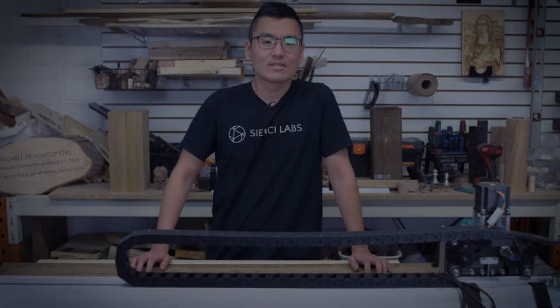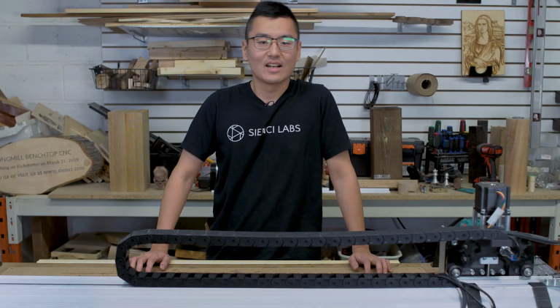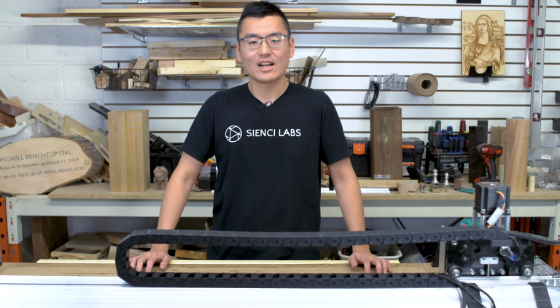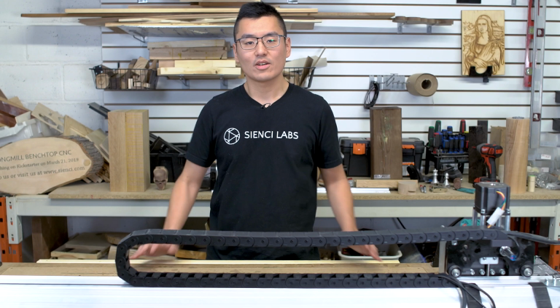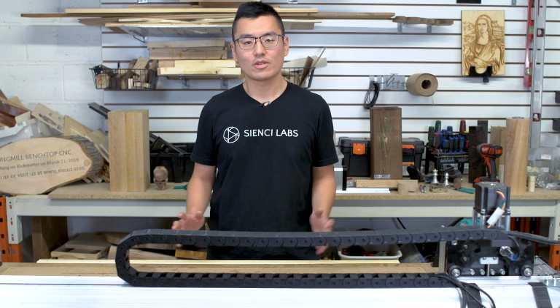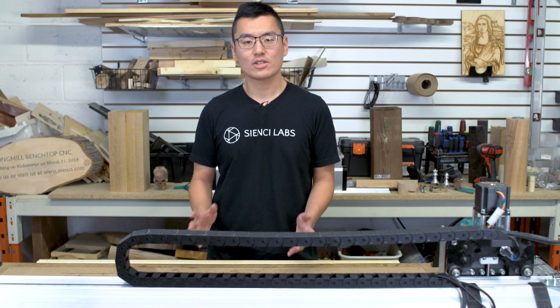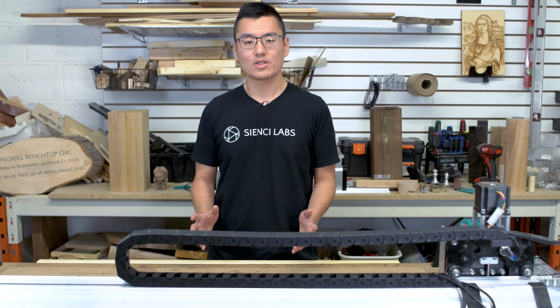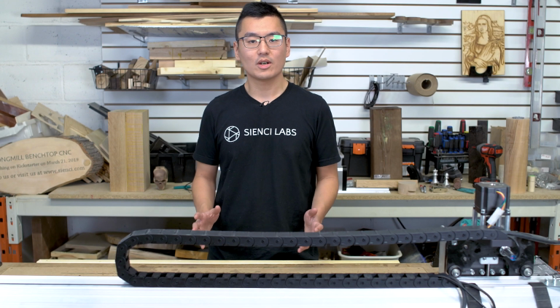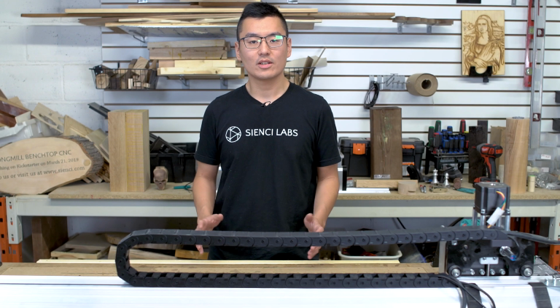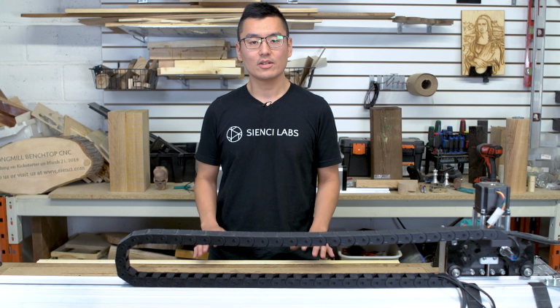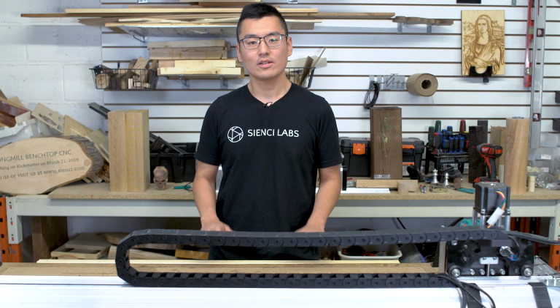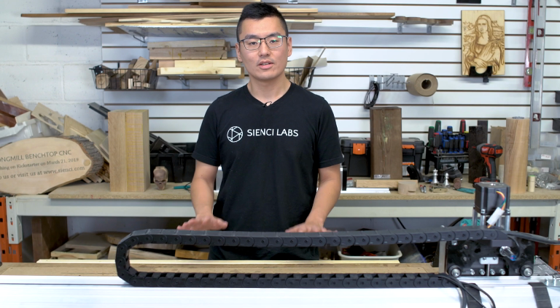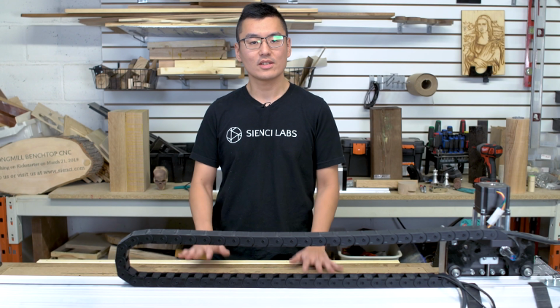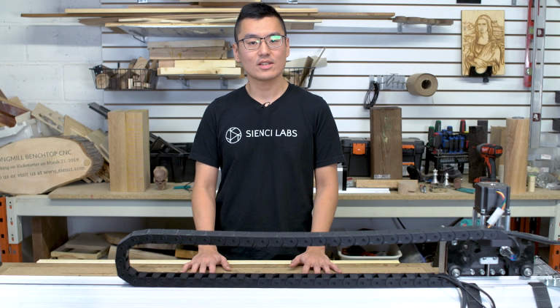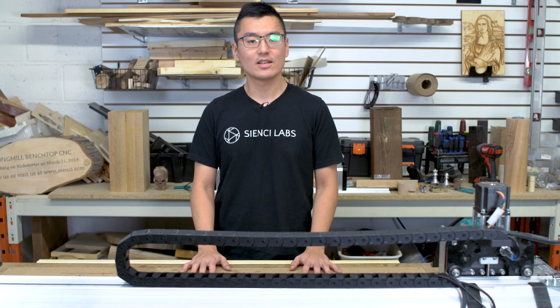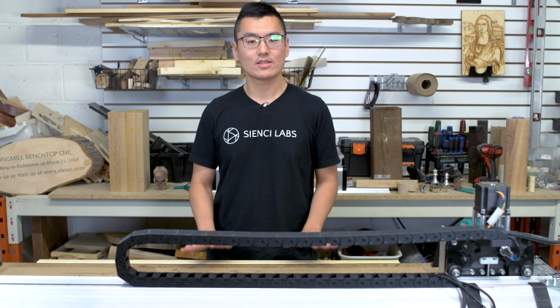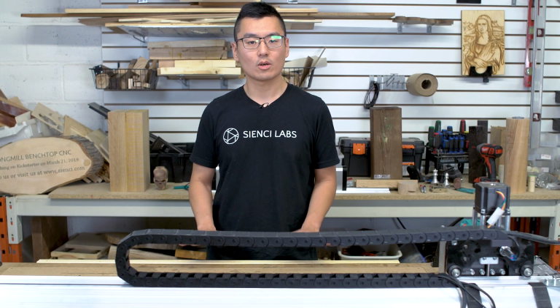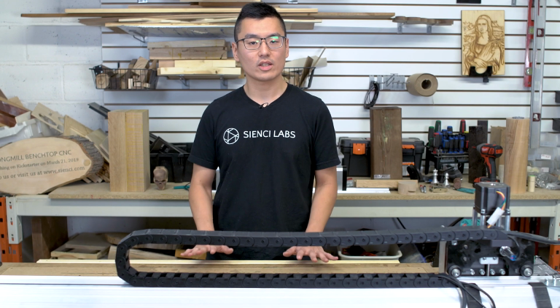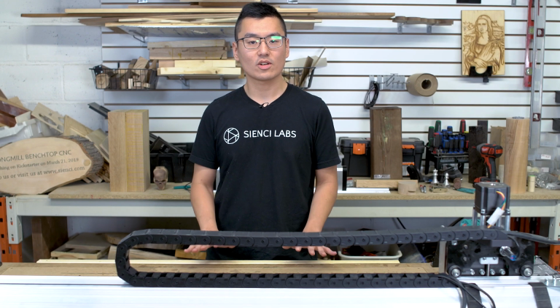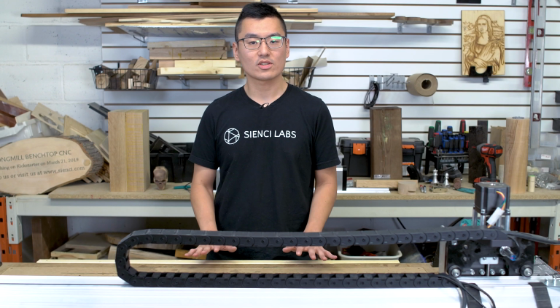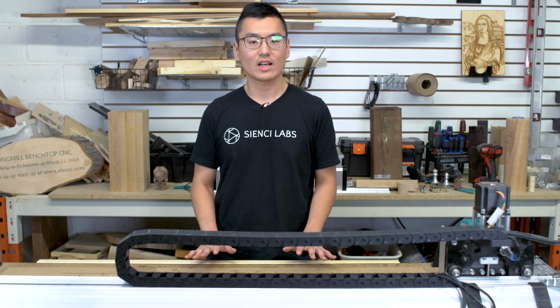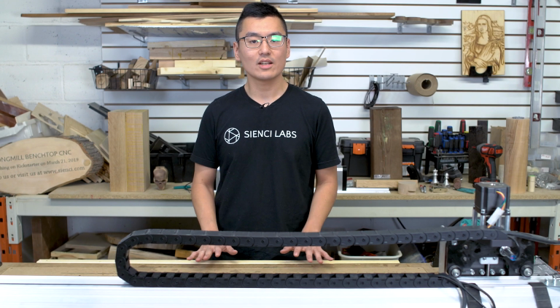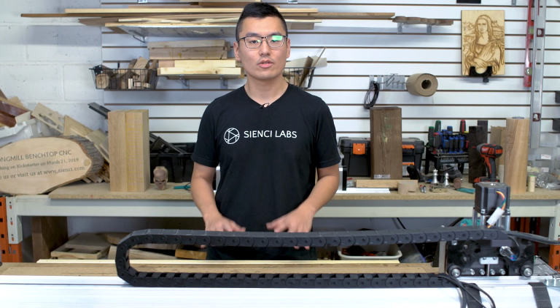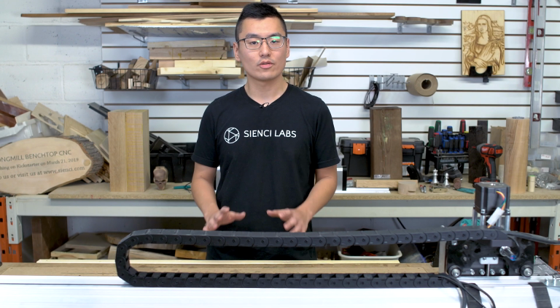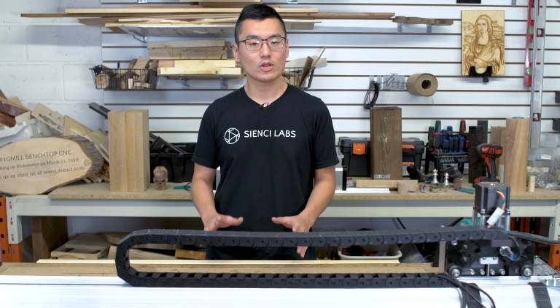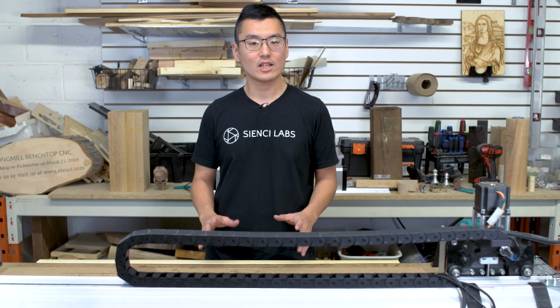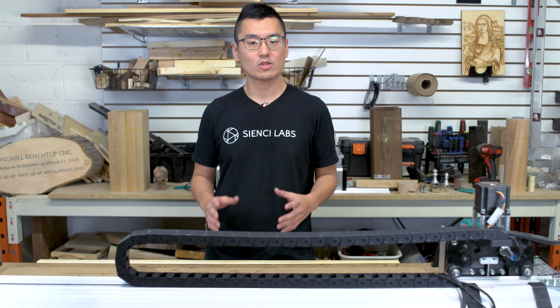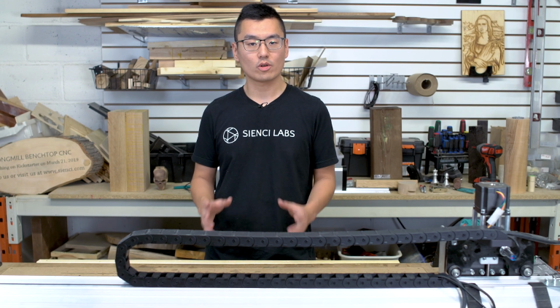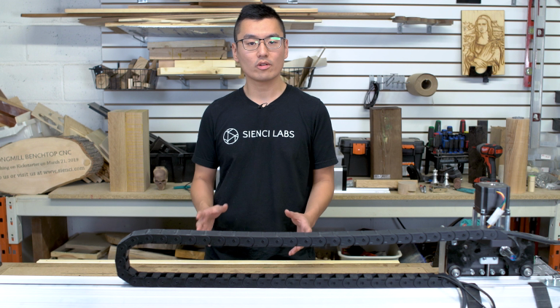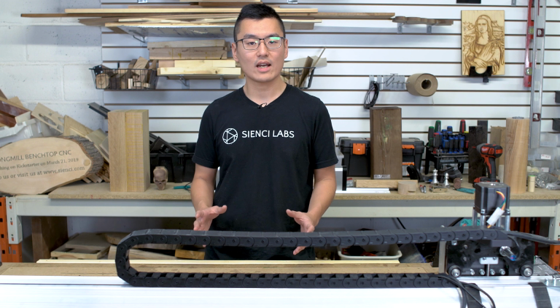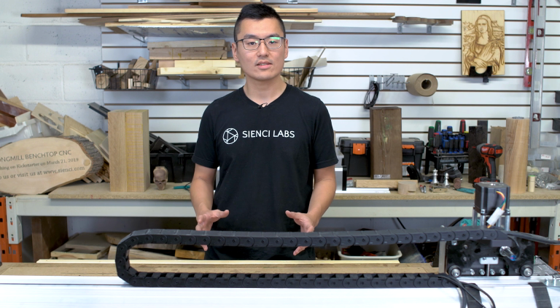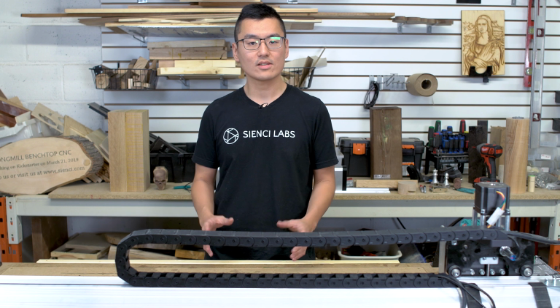Hi there, this is Johan here. This is a quick start guide for the Vortex Rotary Axis, where we're going to bring you up to speed on setting up your Vortex Rotary Axis for carving.